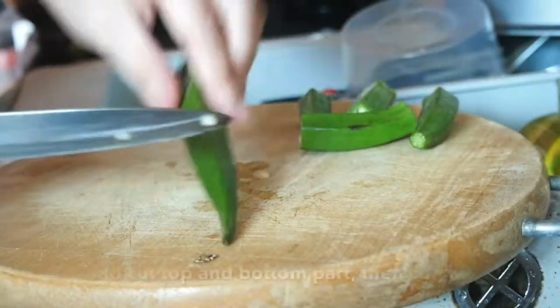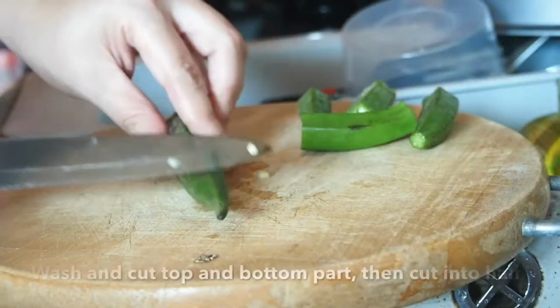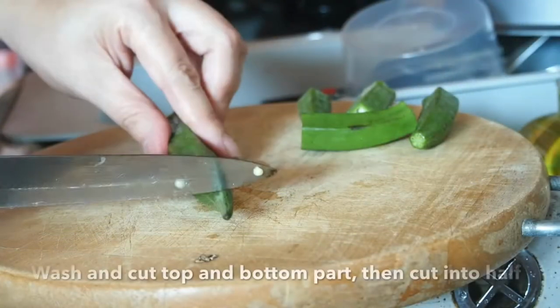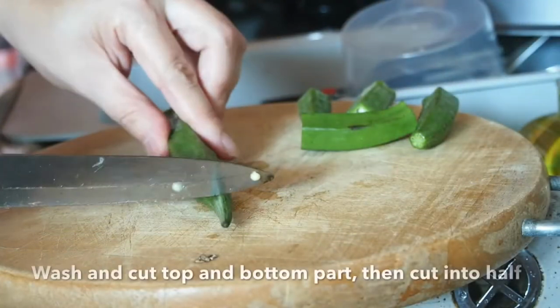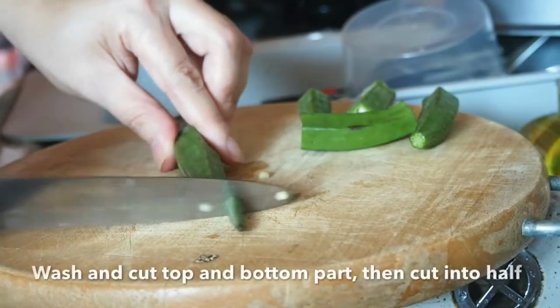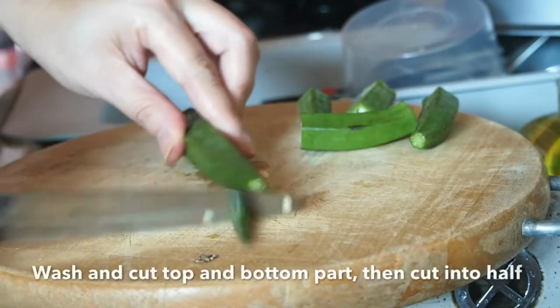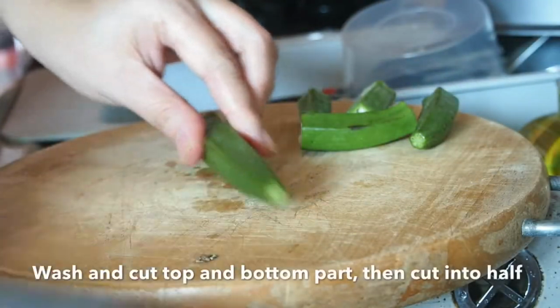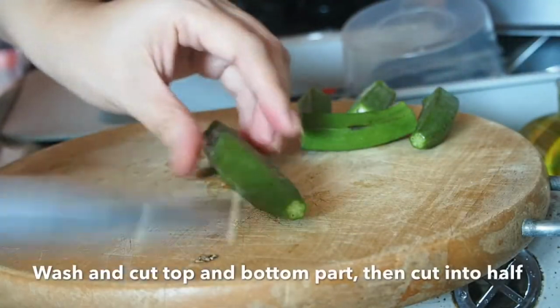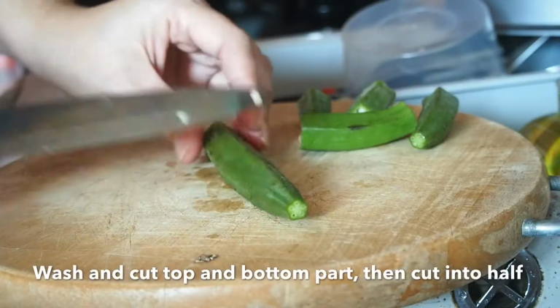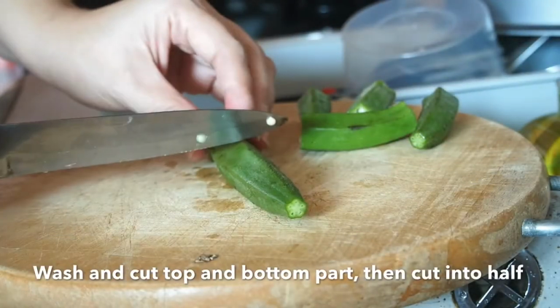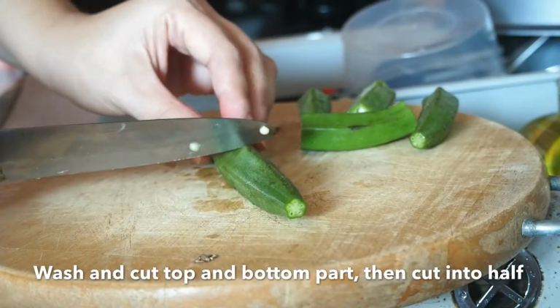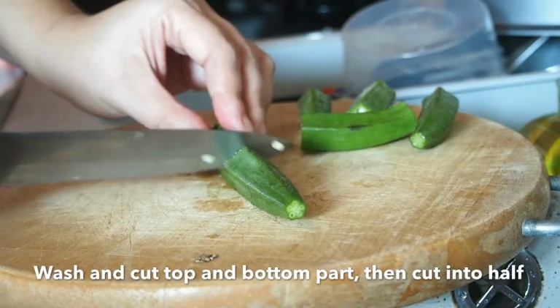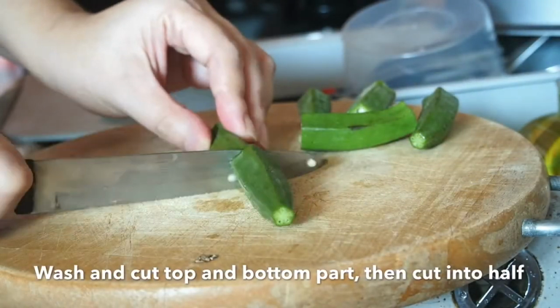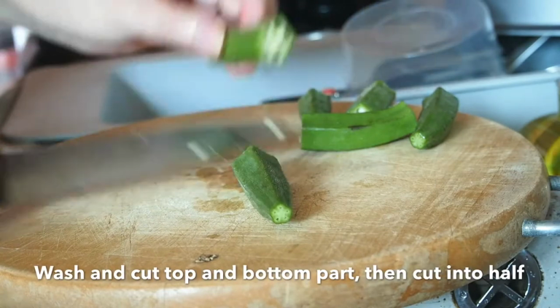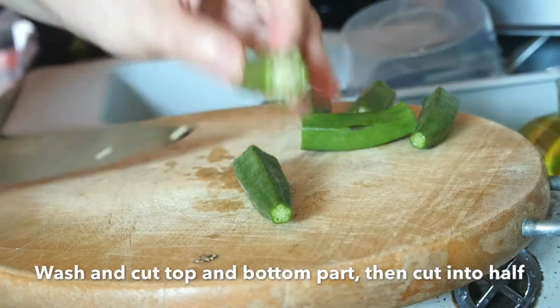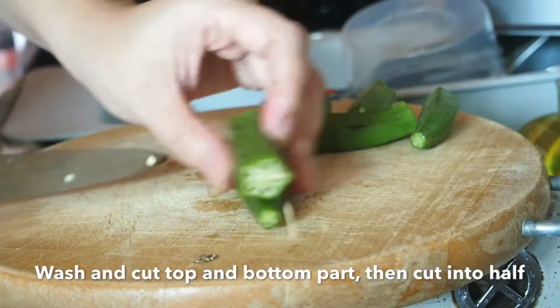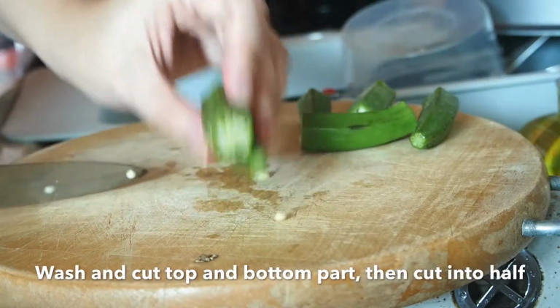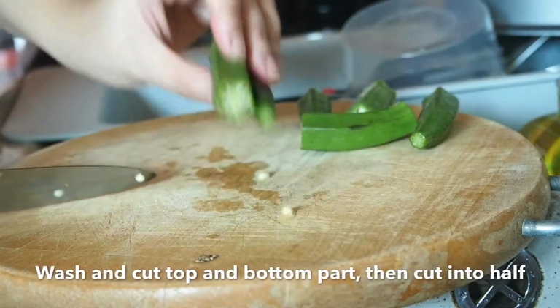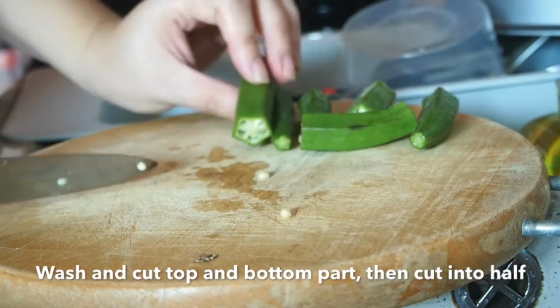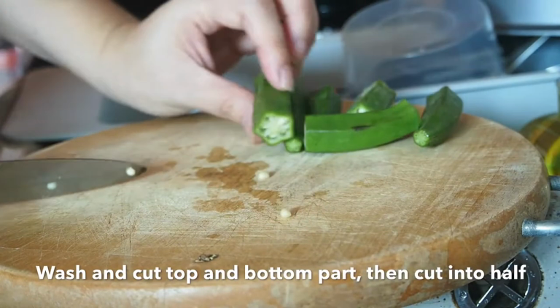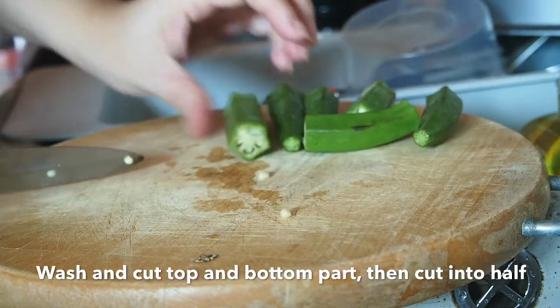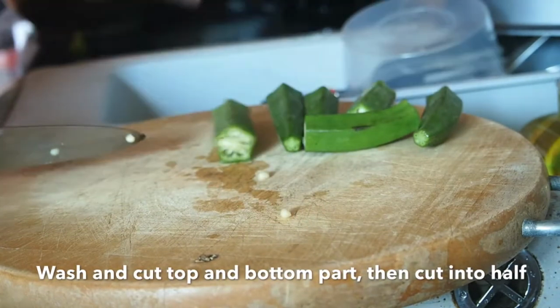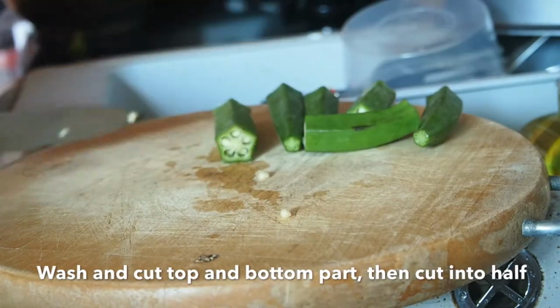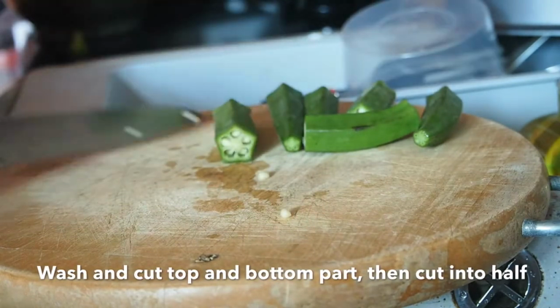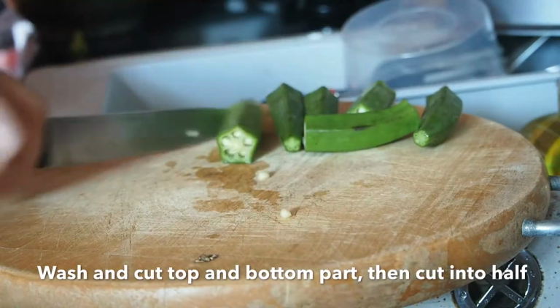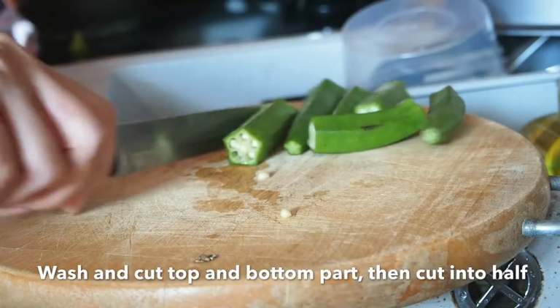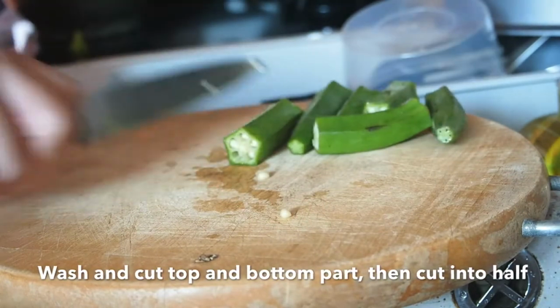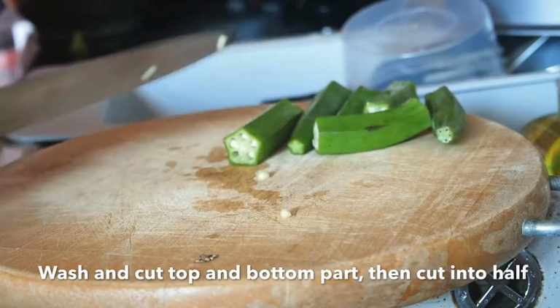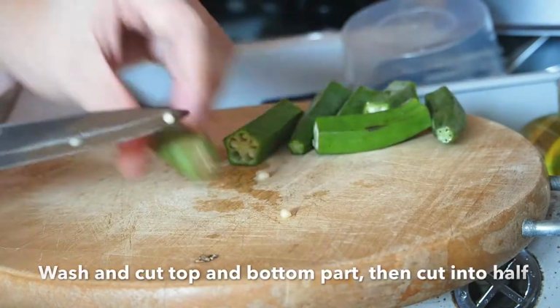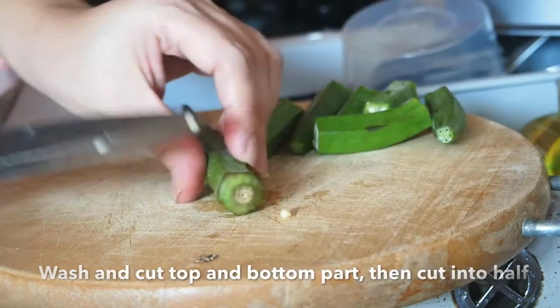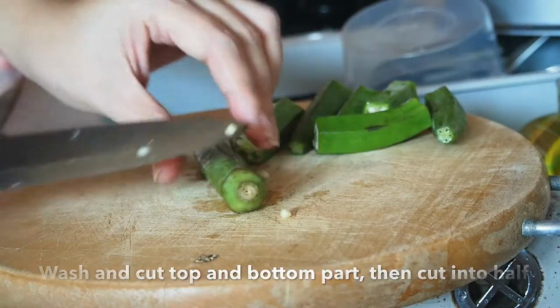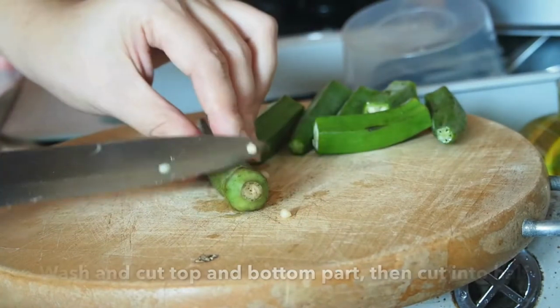Wash the okra, cut off the top and the bottom part, then cut into half.